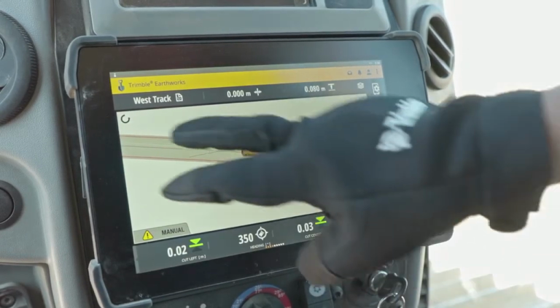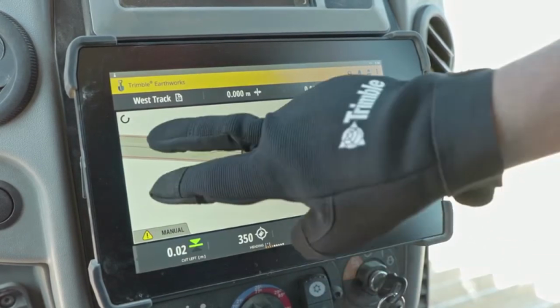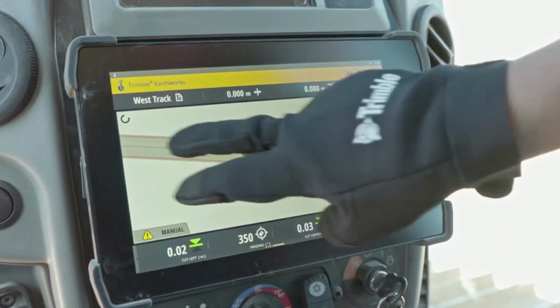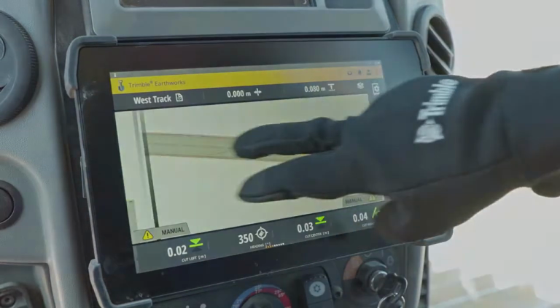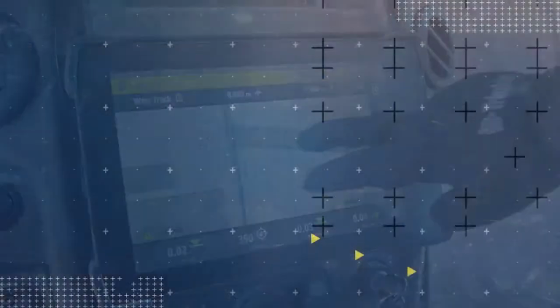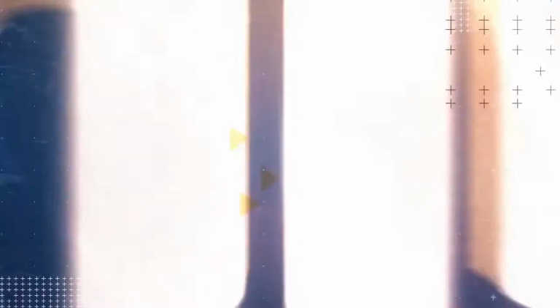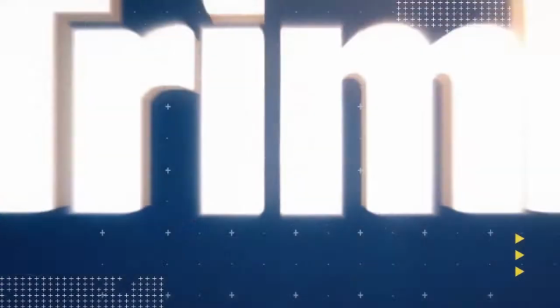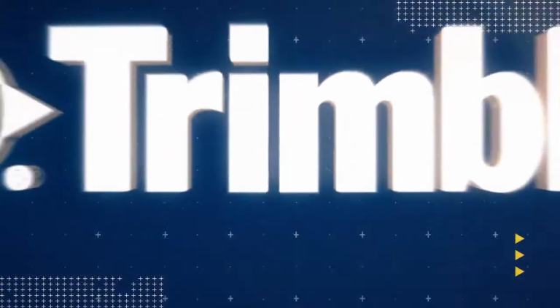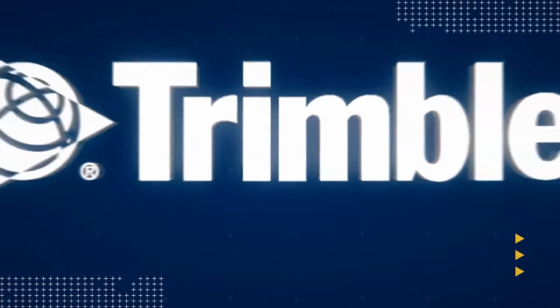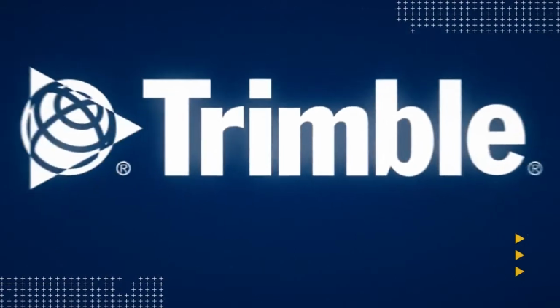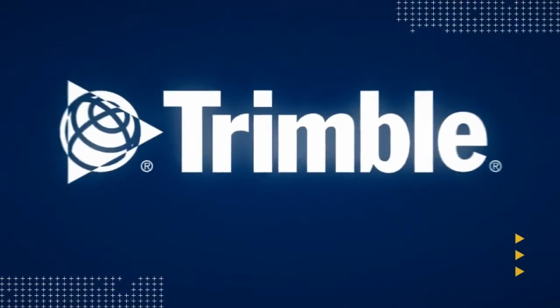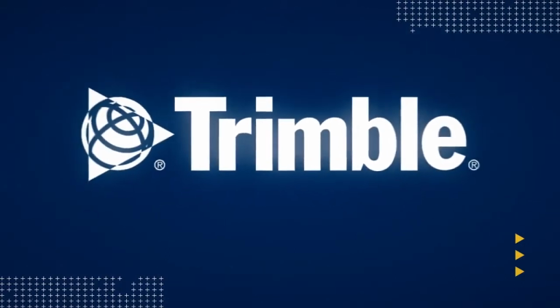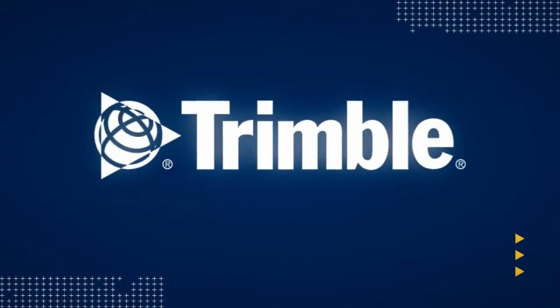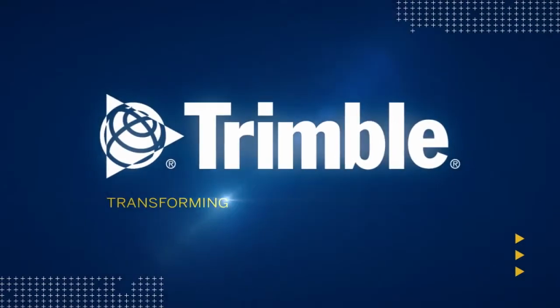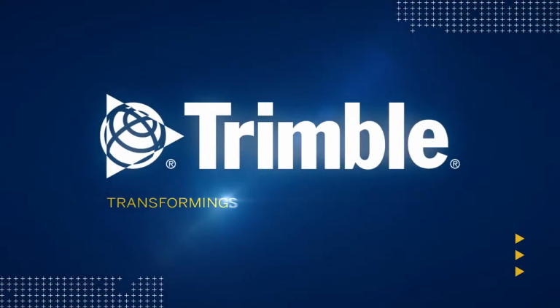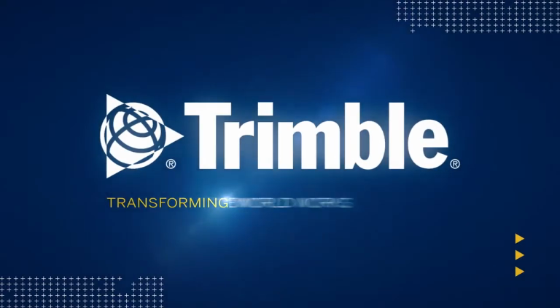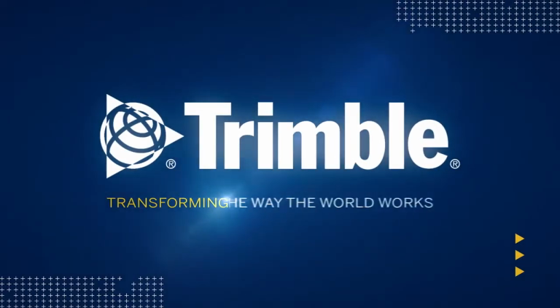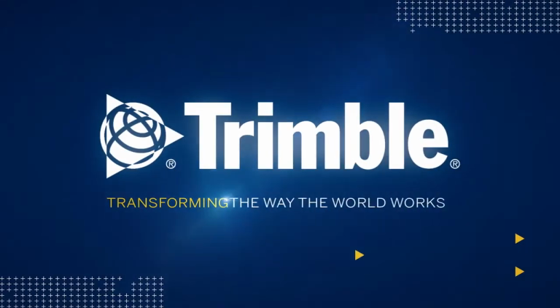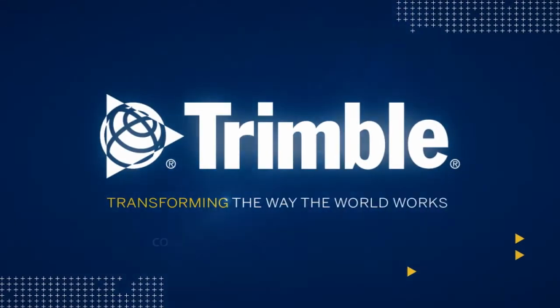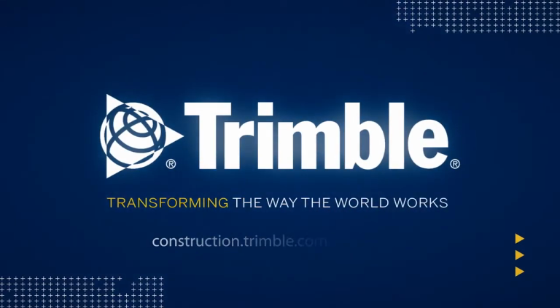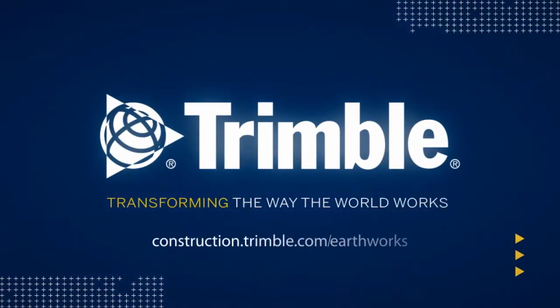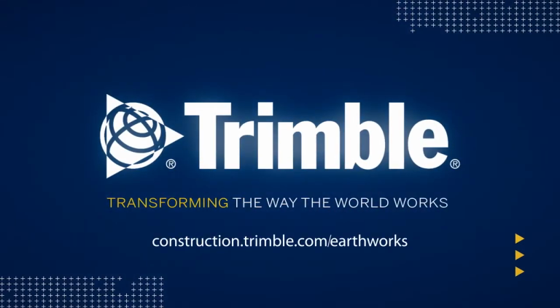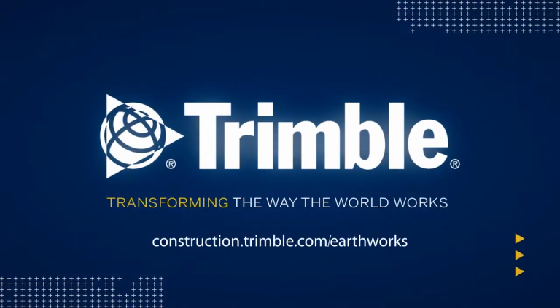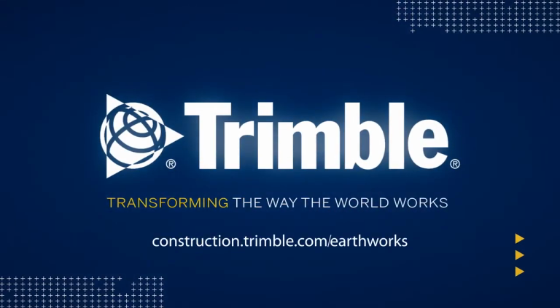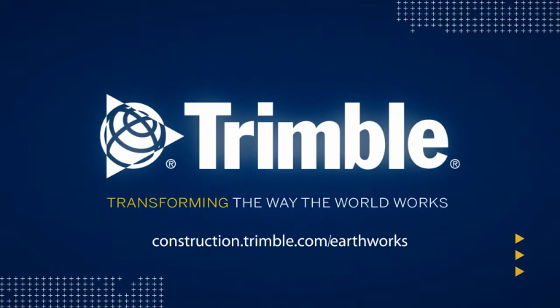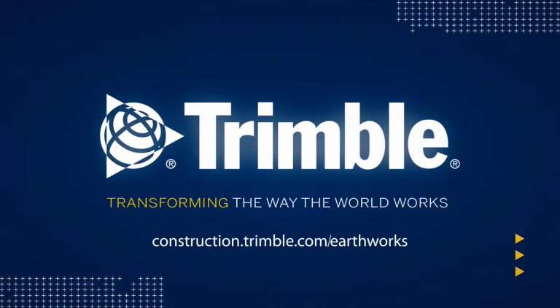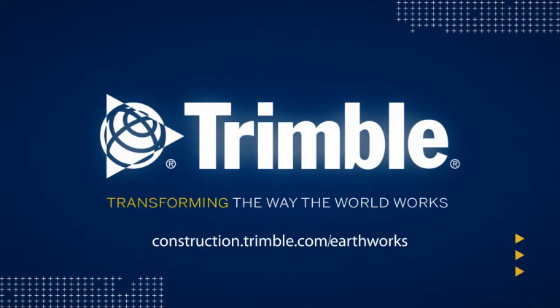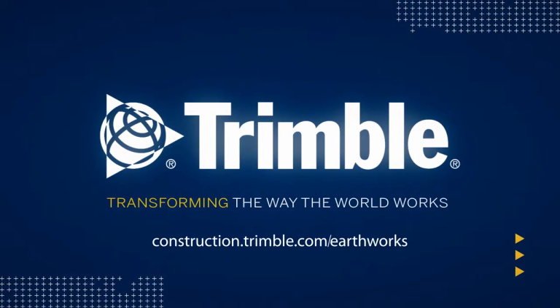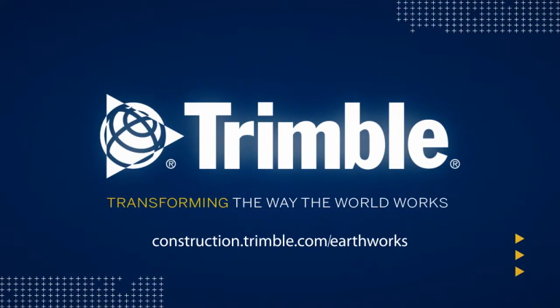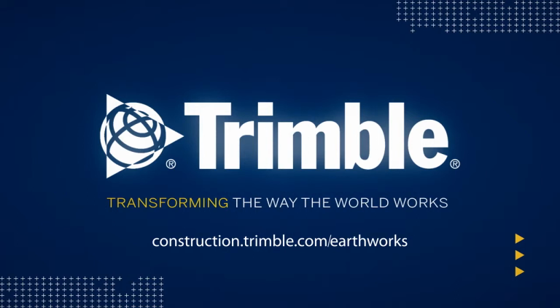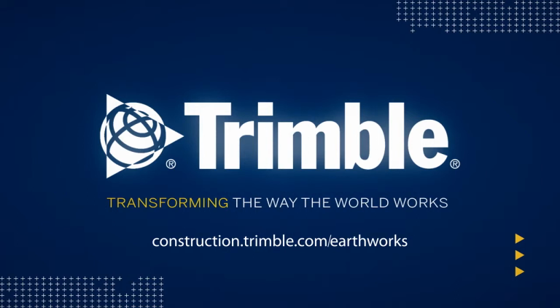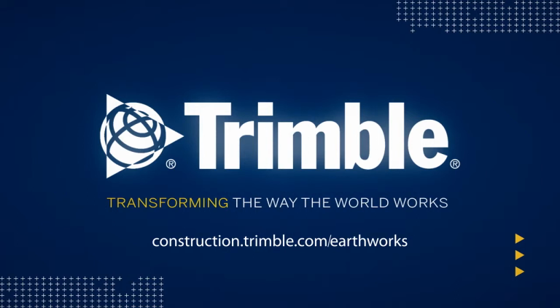It's just one of the ways Trimble is transforming the way the world works. Learn more by visiting us online or talking with a dealer near you.